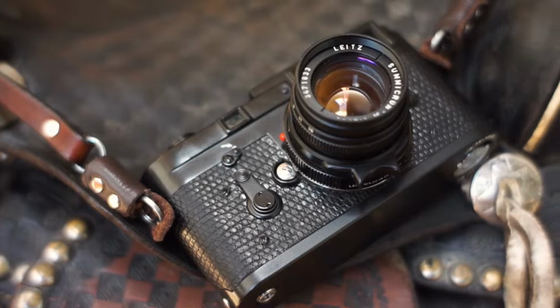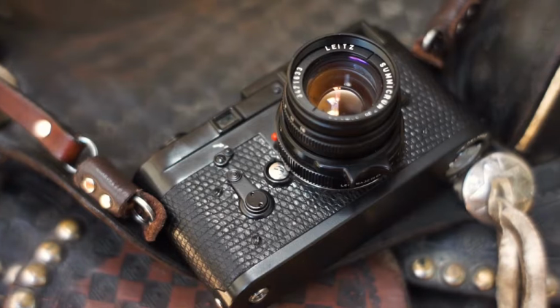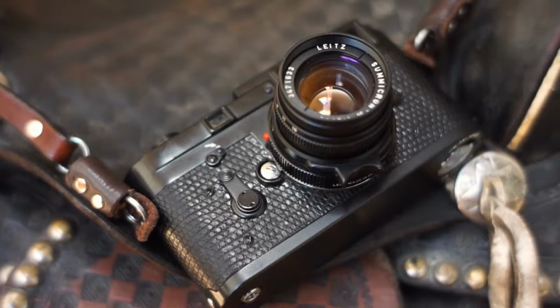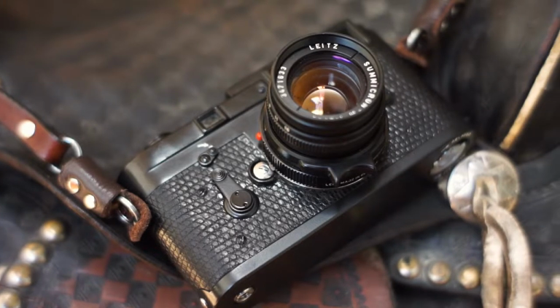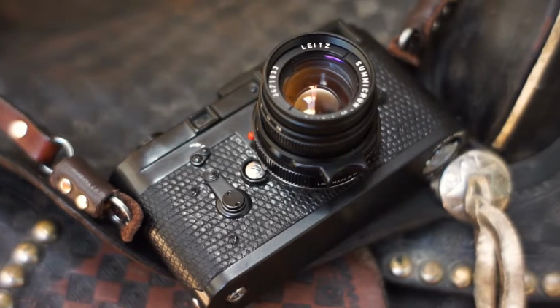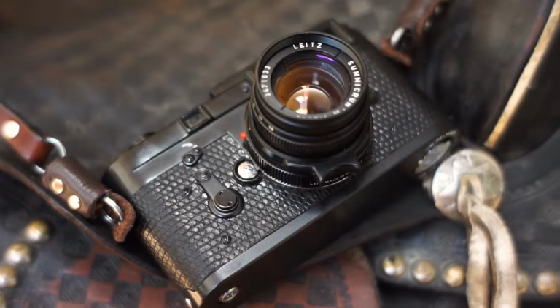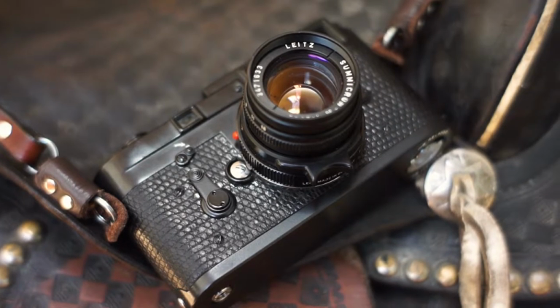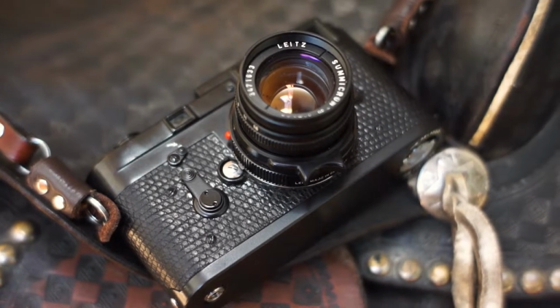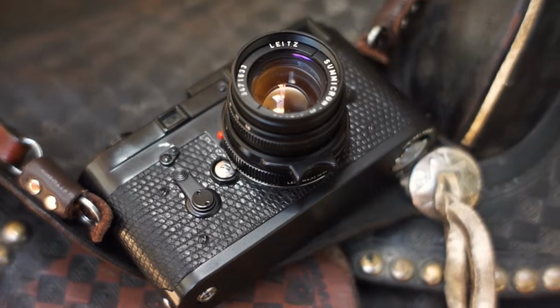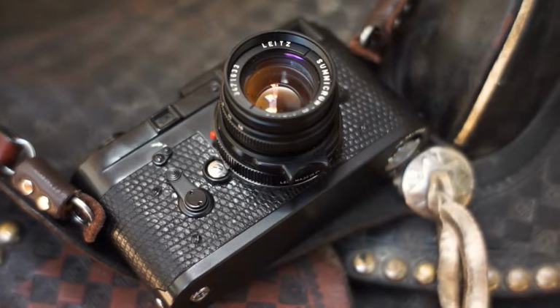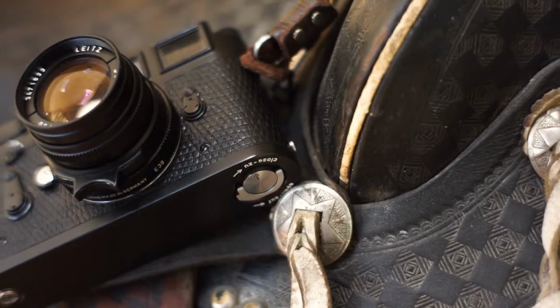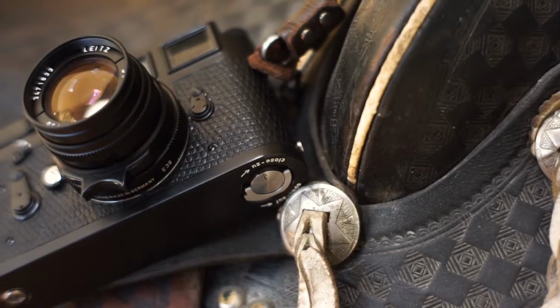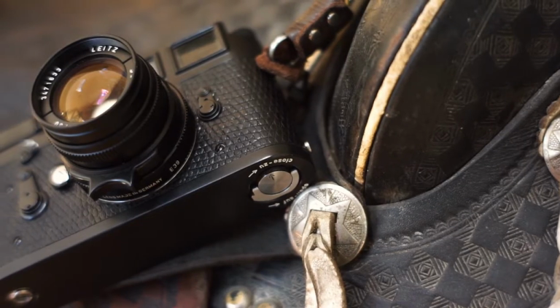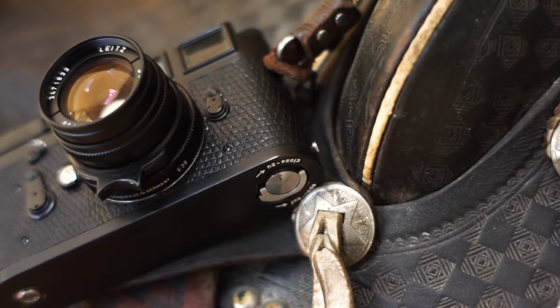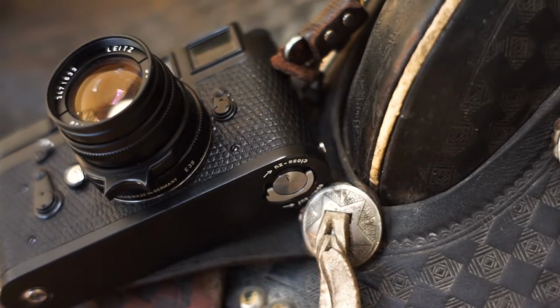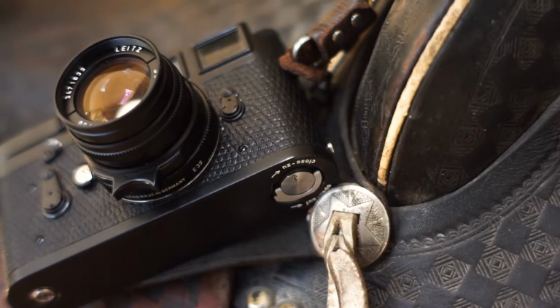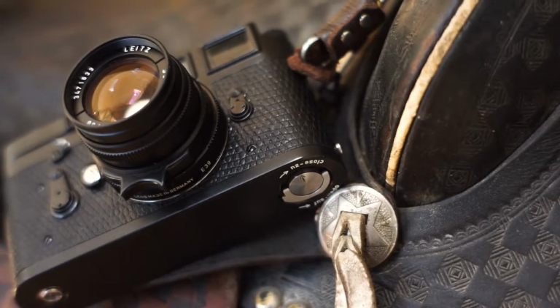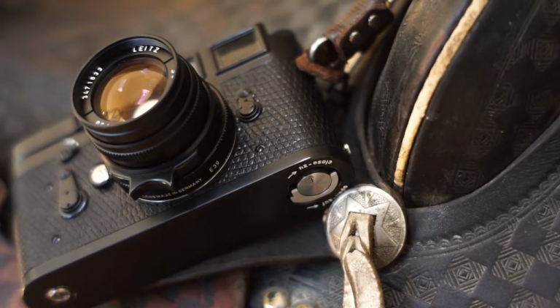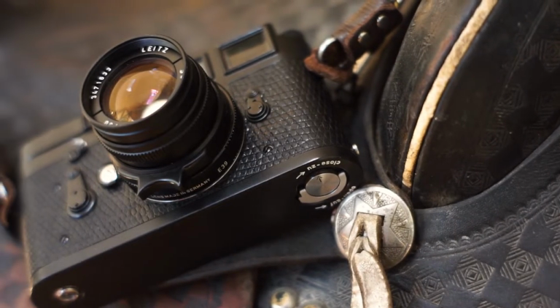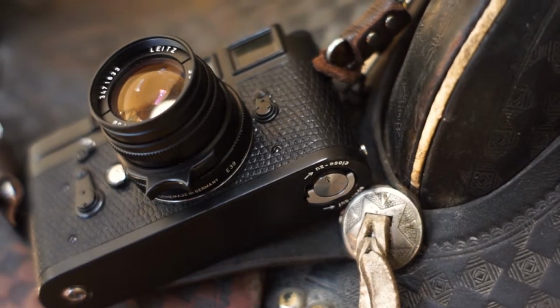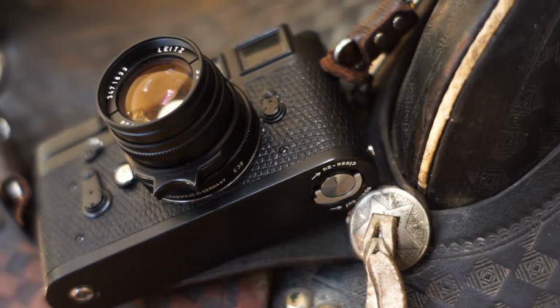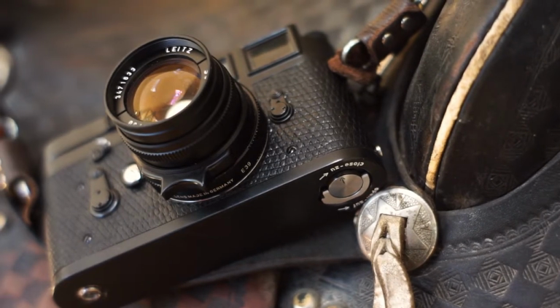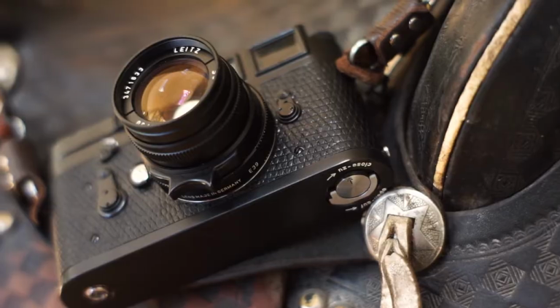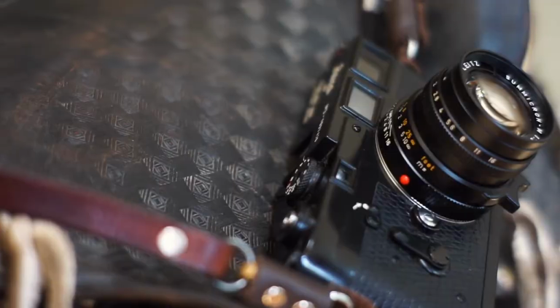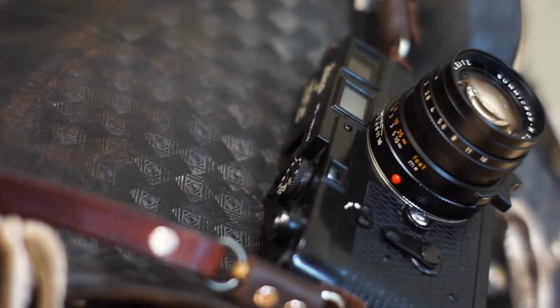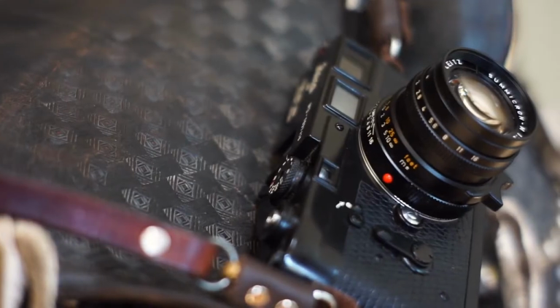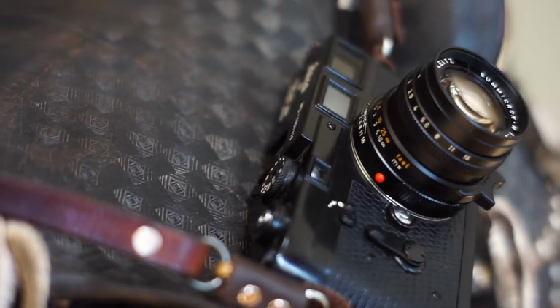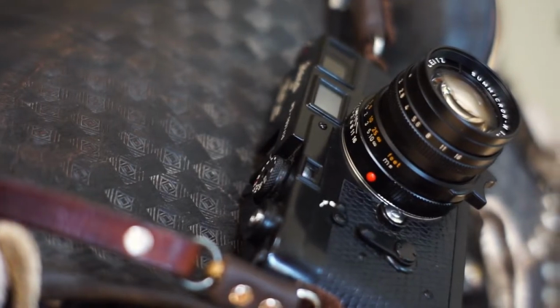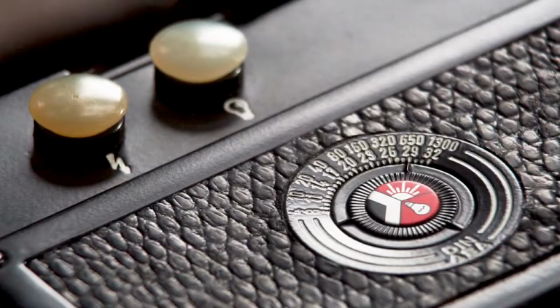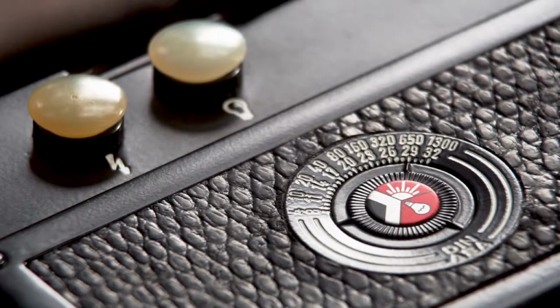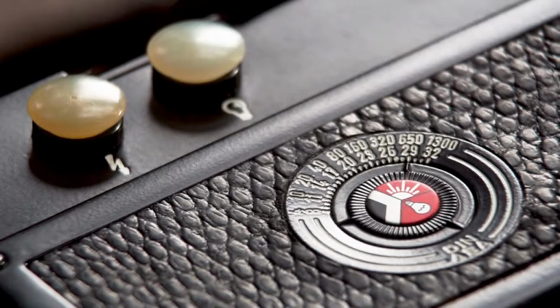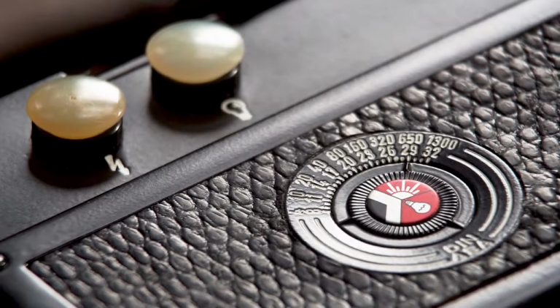I'm going to do a quick how-to guide on the Leica M3. I get a lot of questions from friends asking how this thing works, so let's take a look.